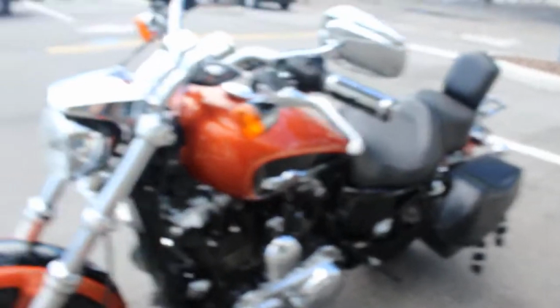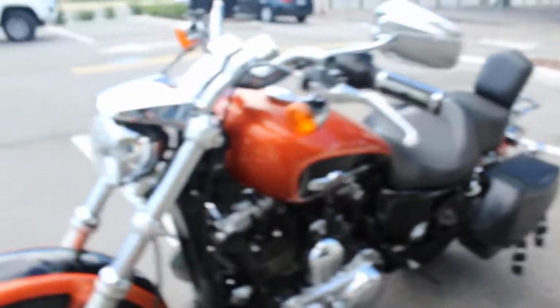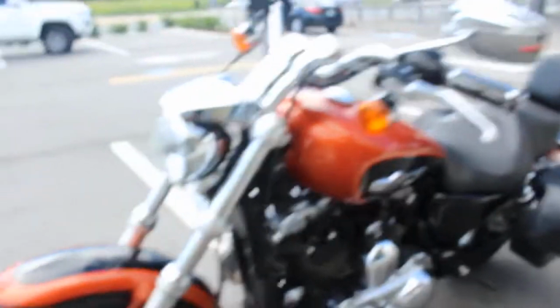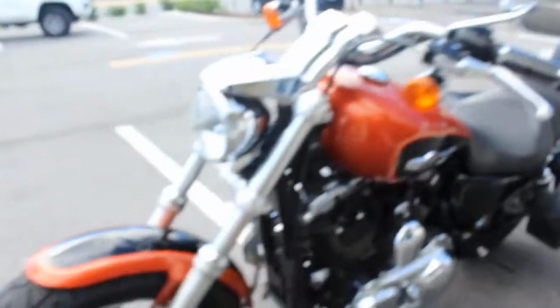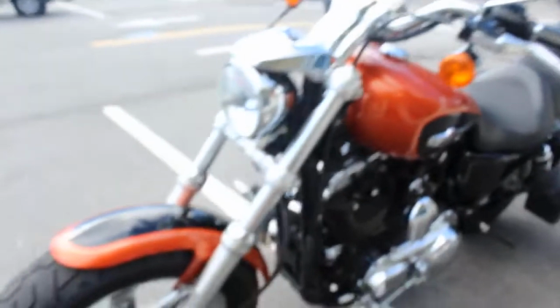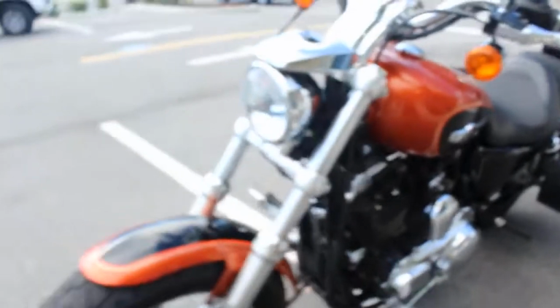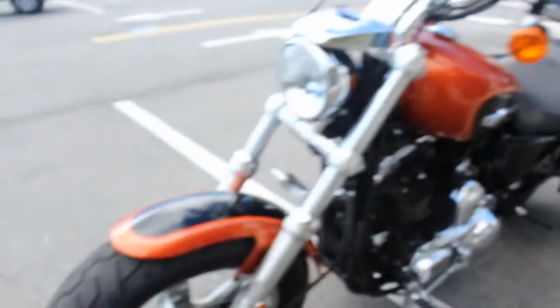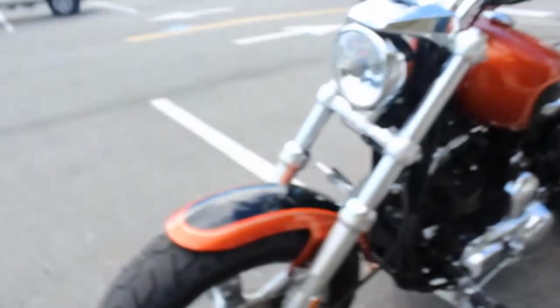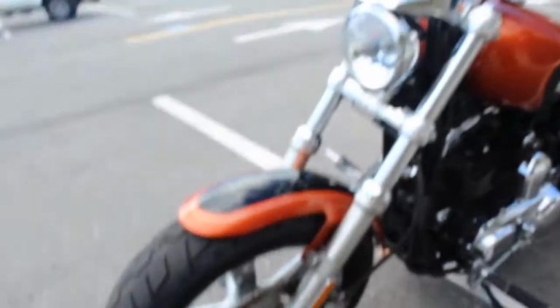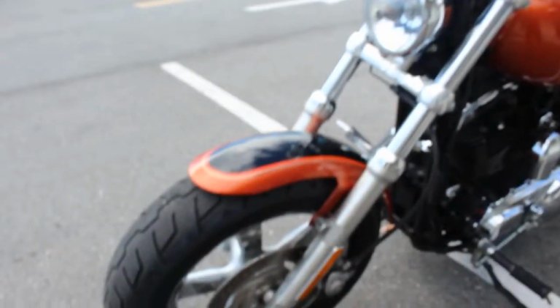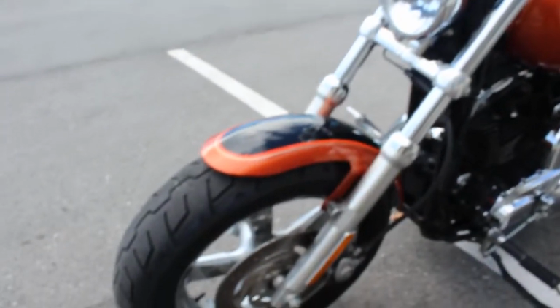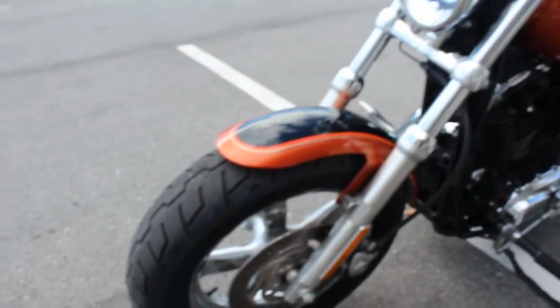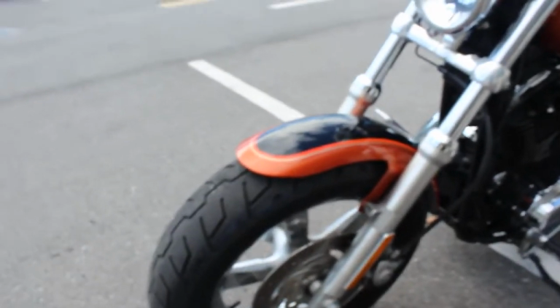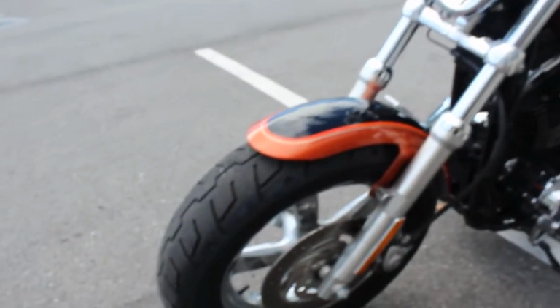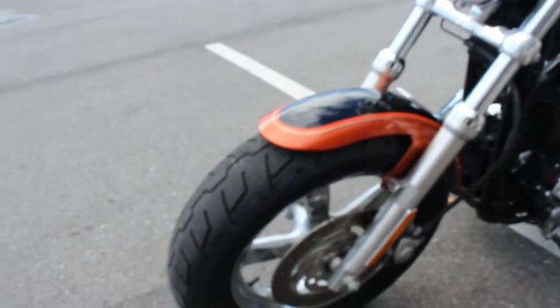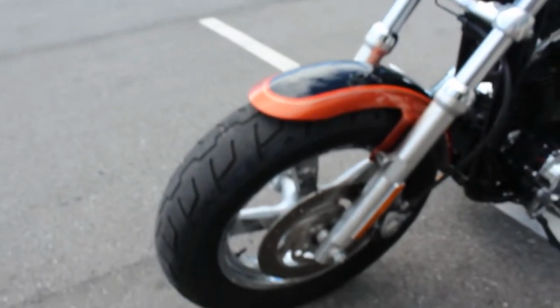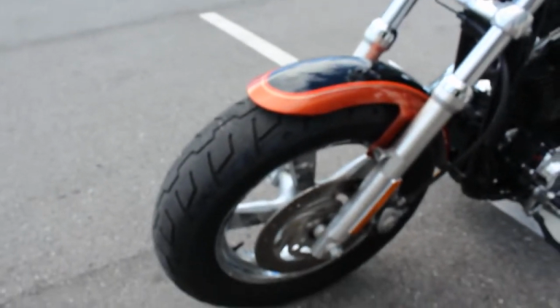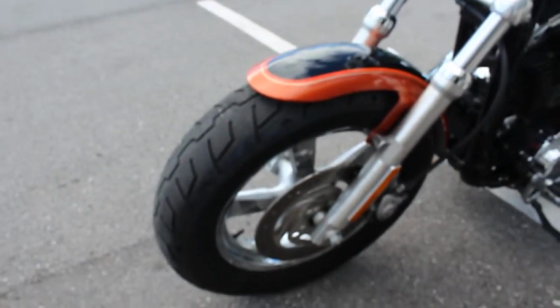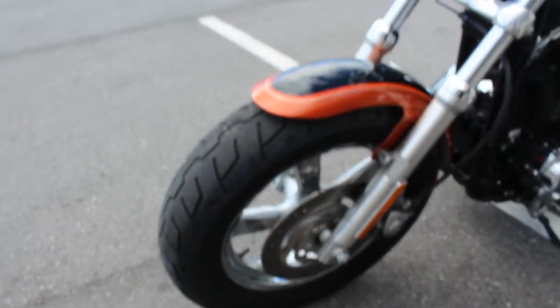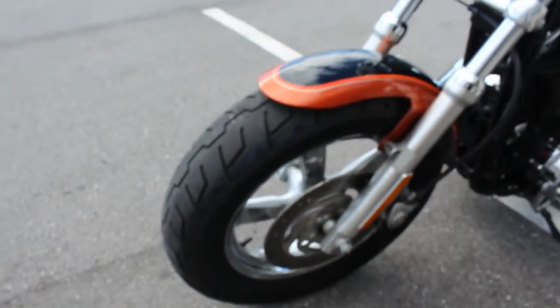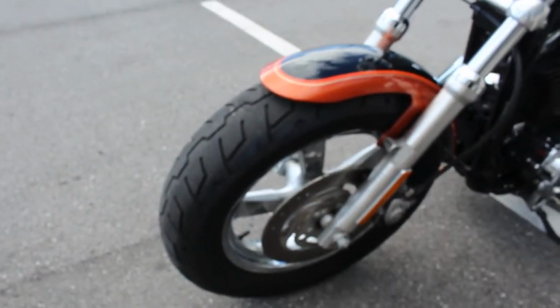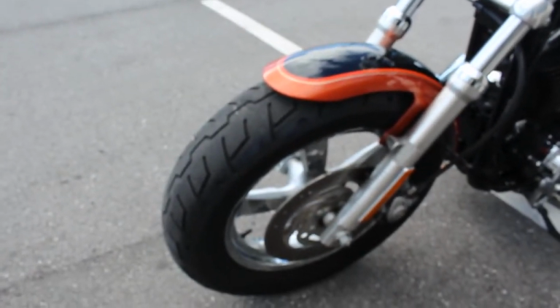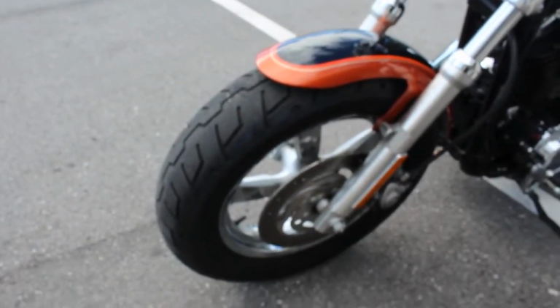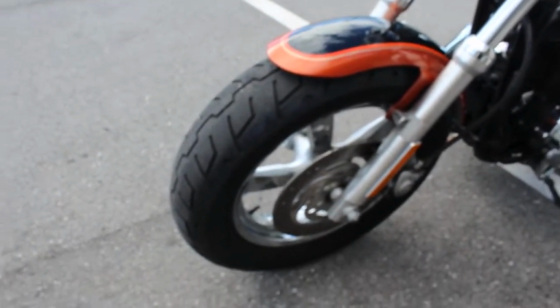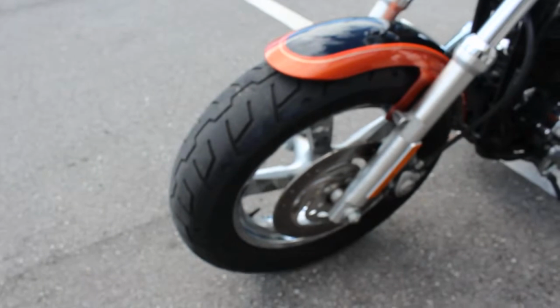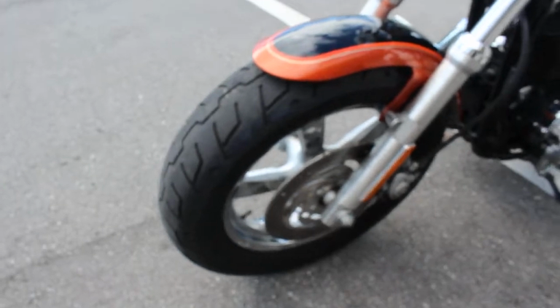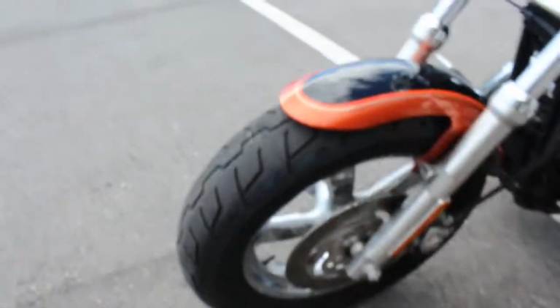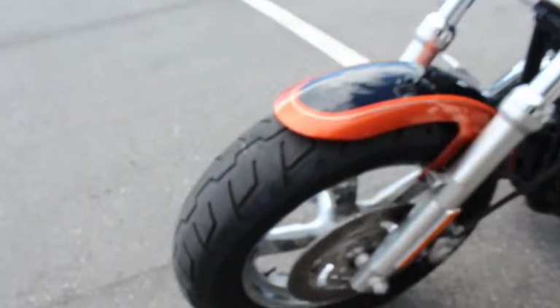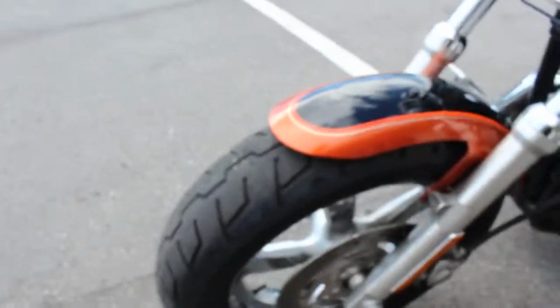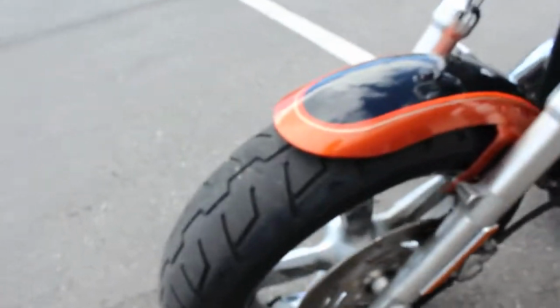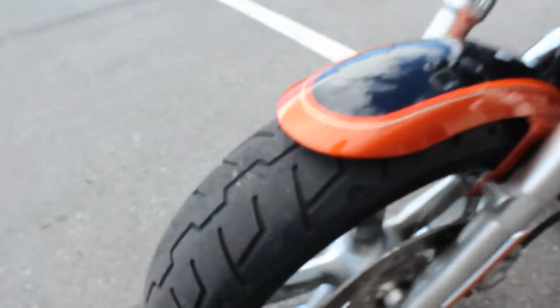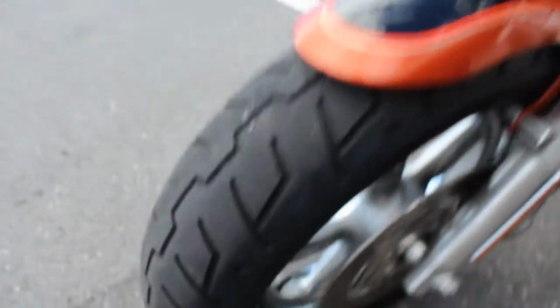Nothing else on the tank, the fenders, or underneath. We did look at that pretty closely.